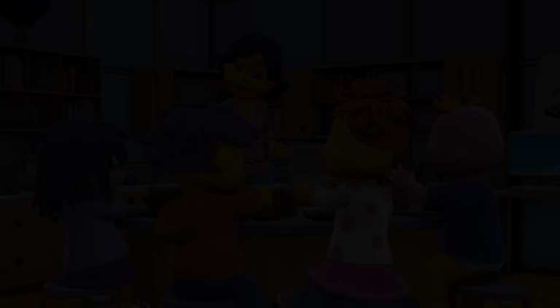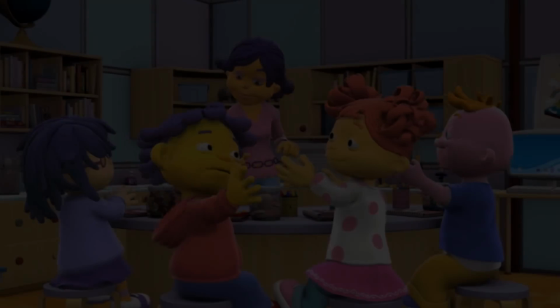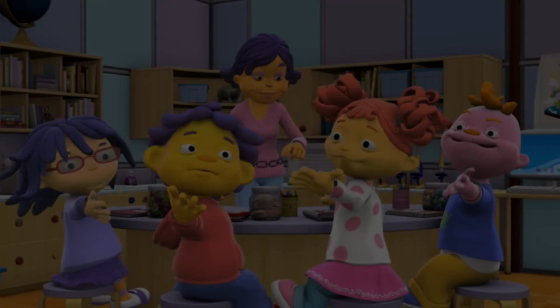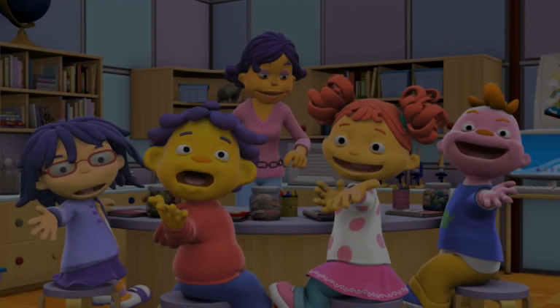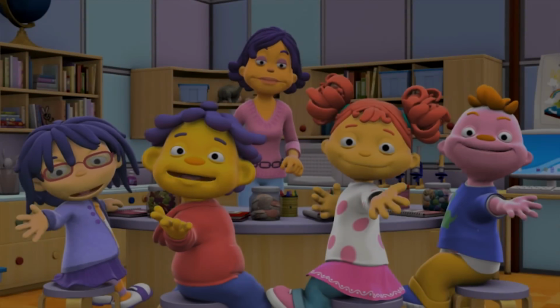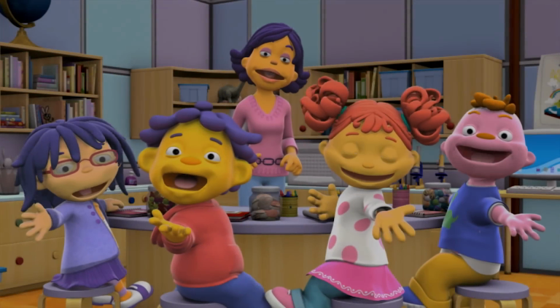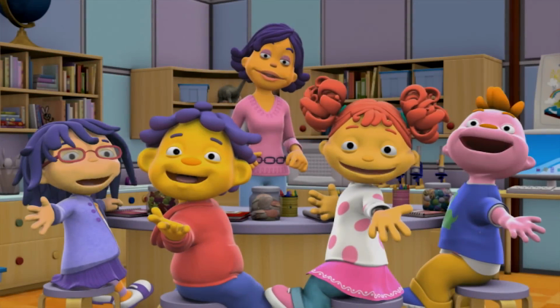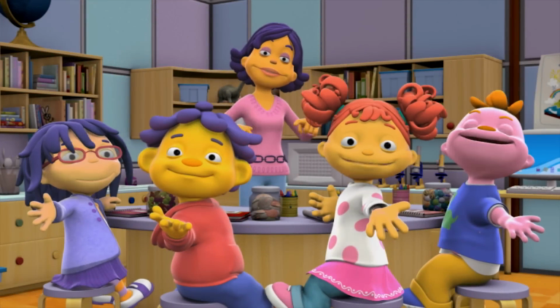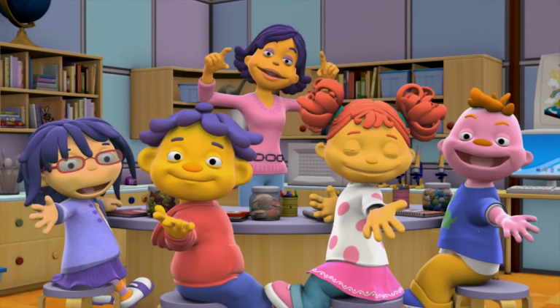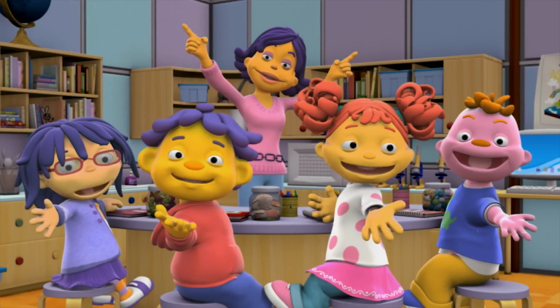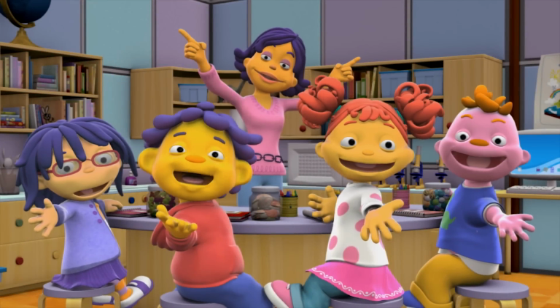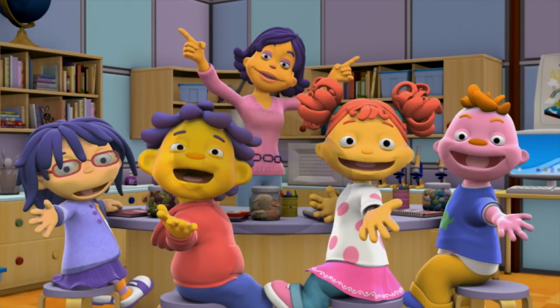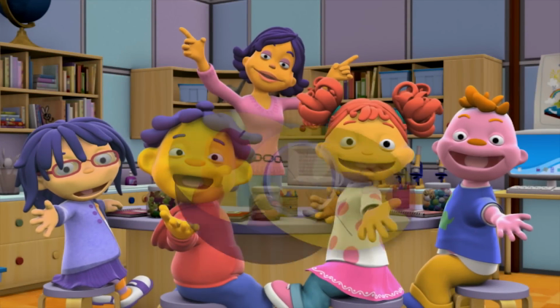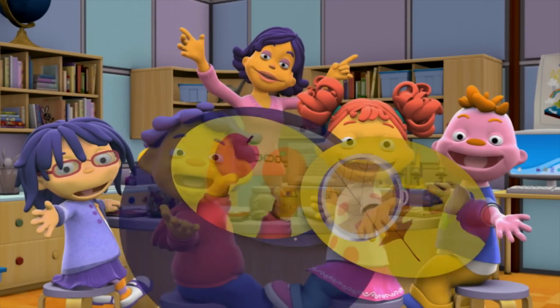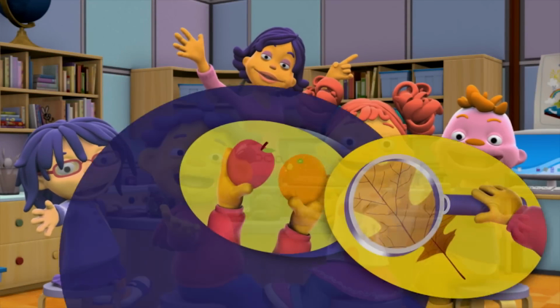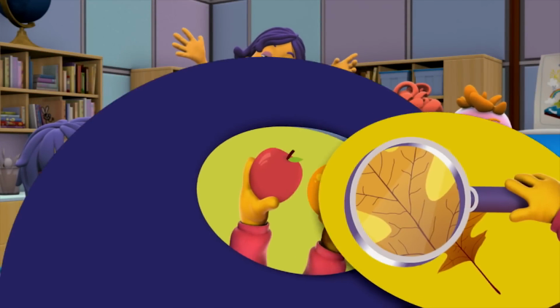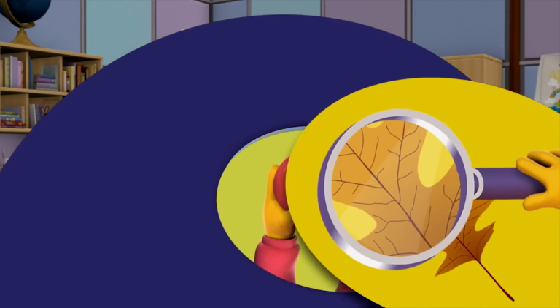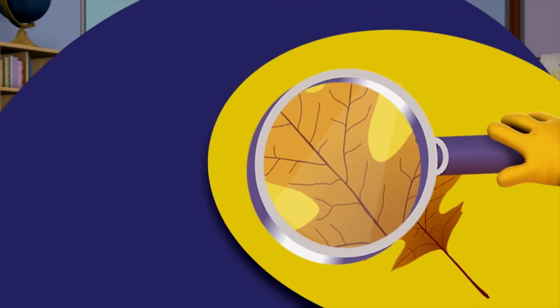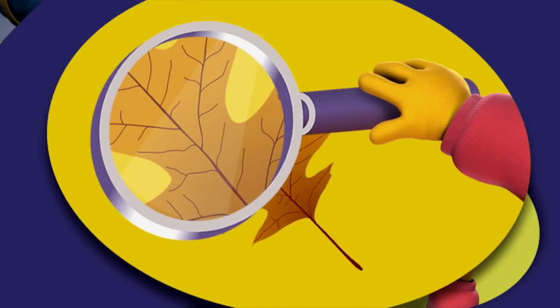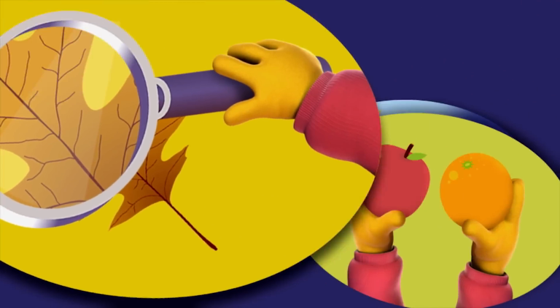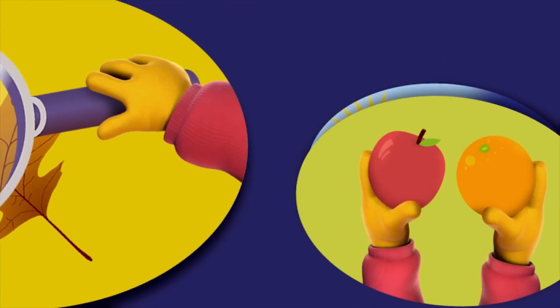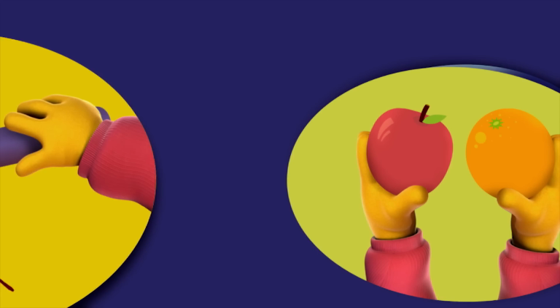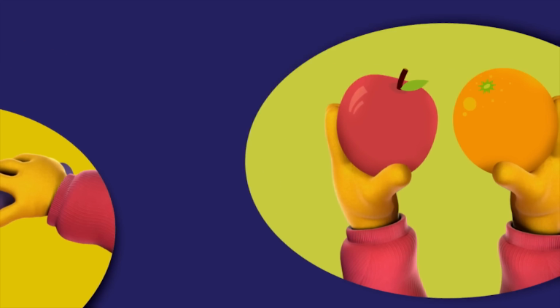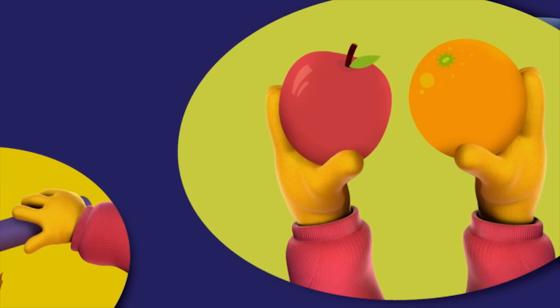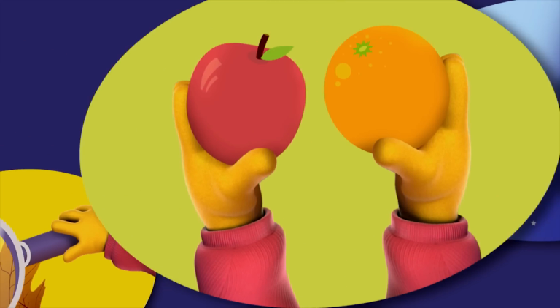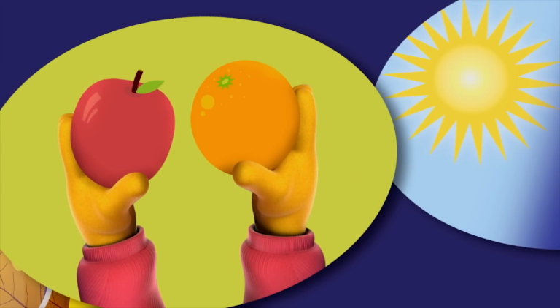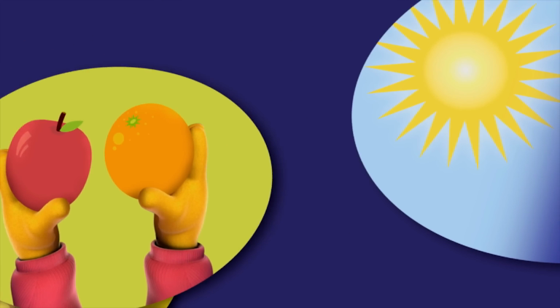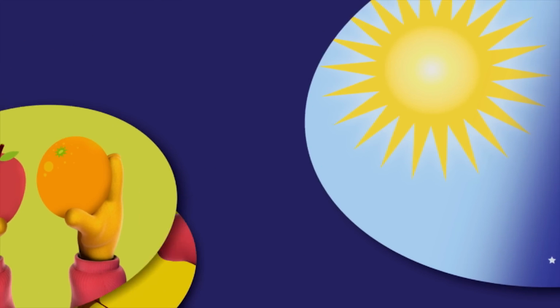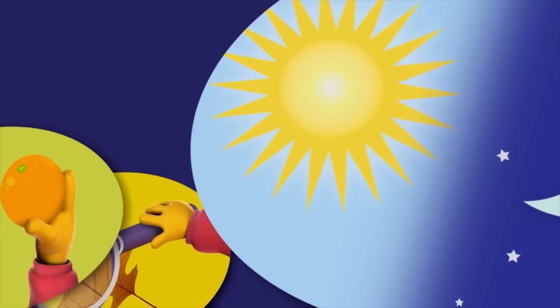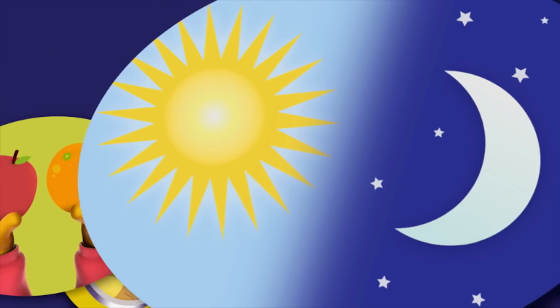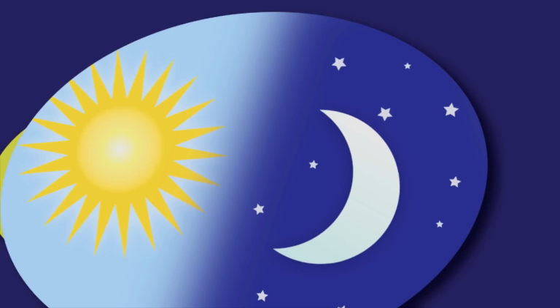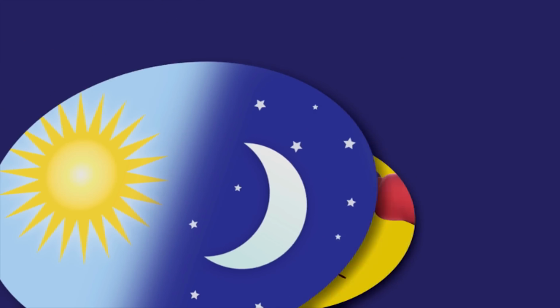SuperFab Lab! Observe! Compare! Contrast!